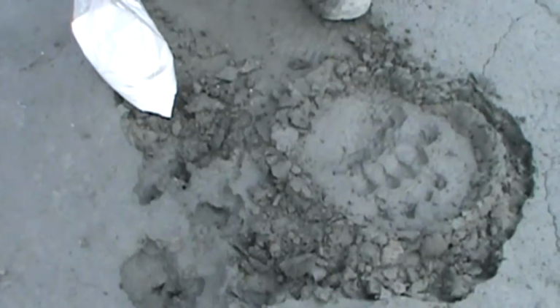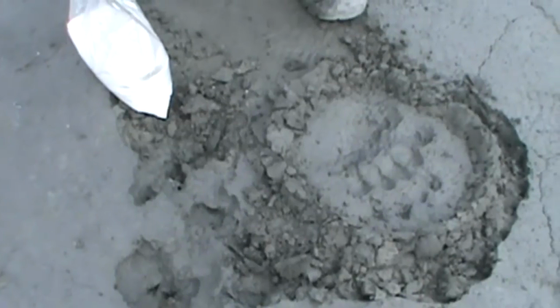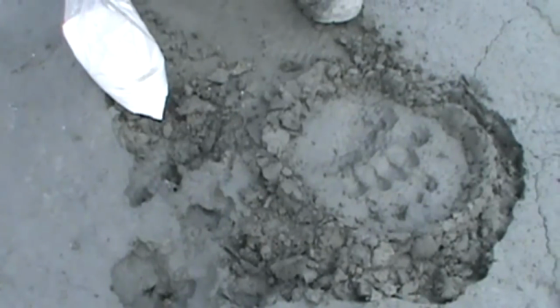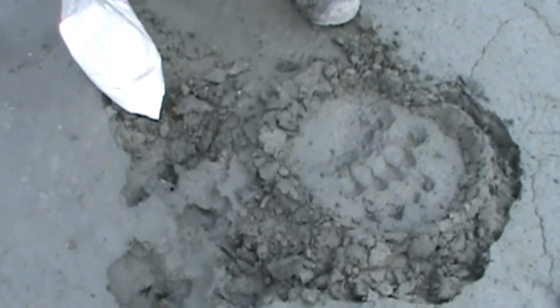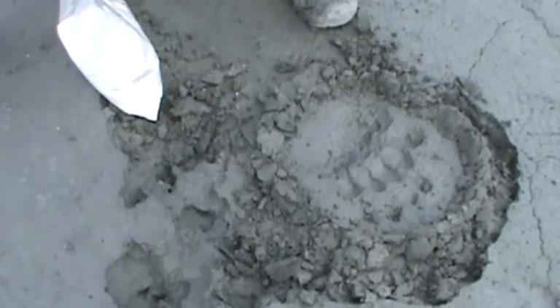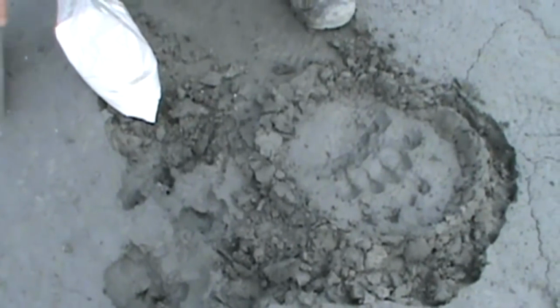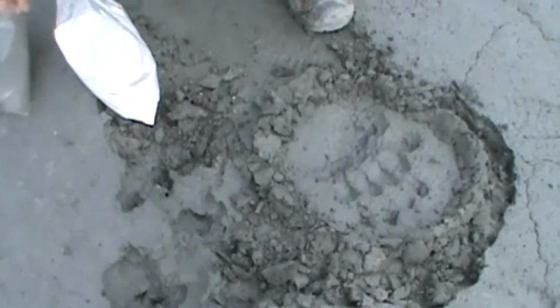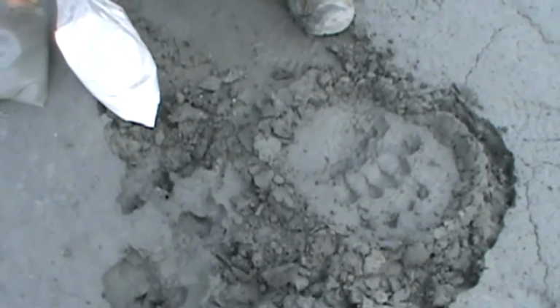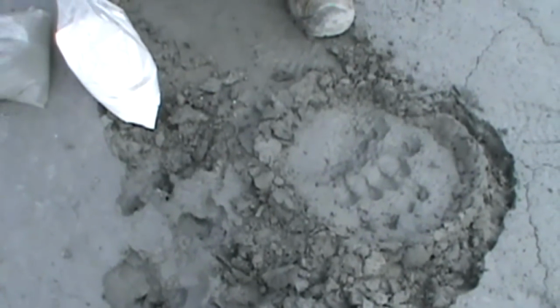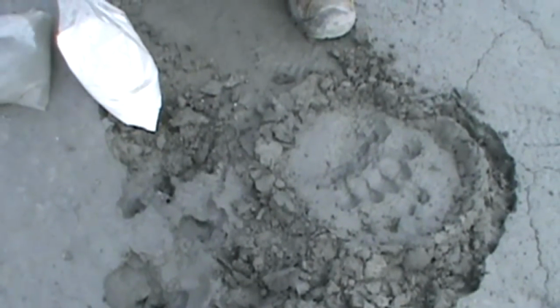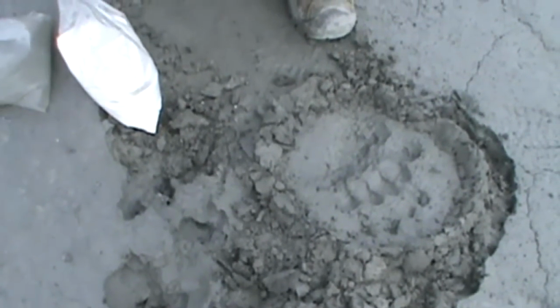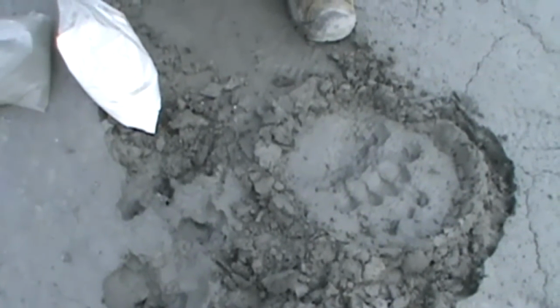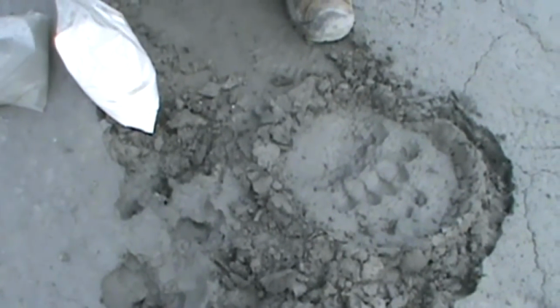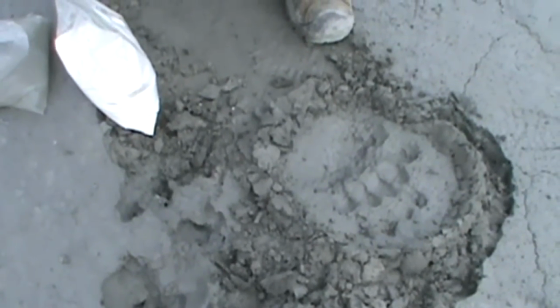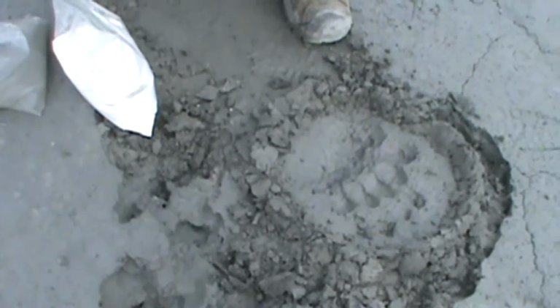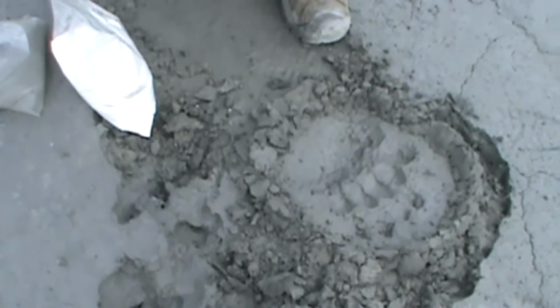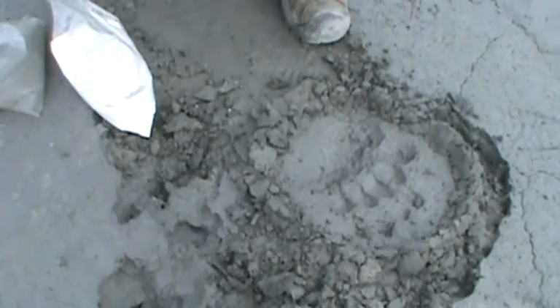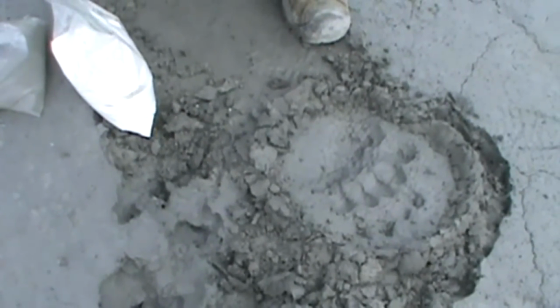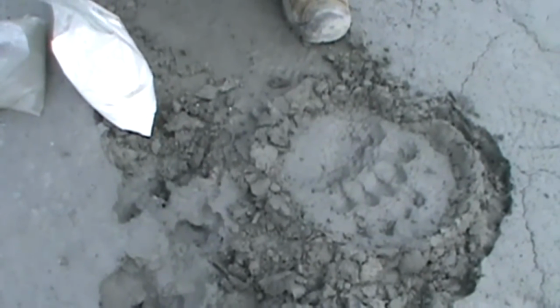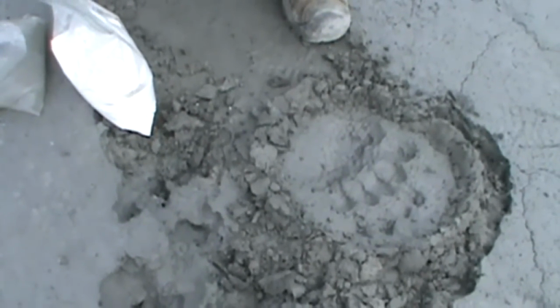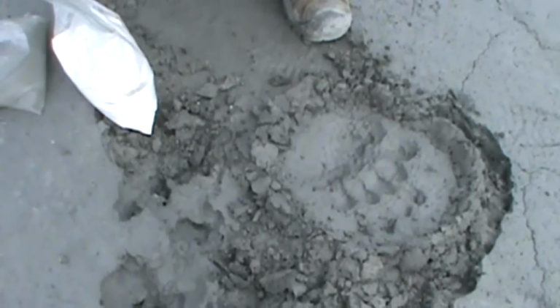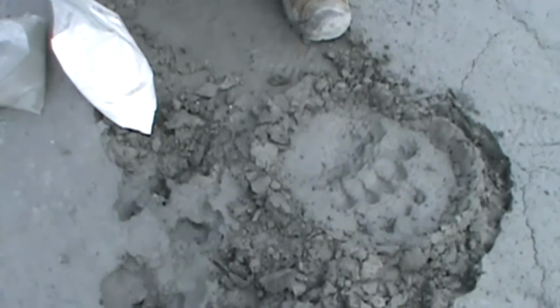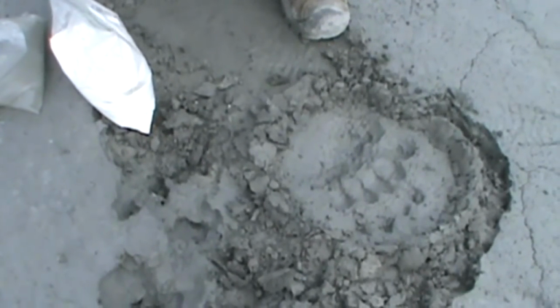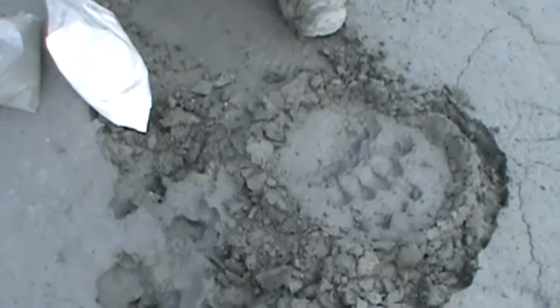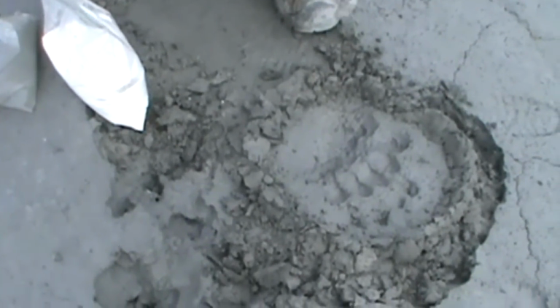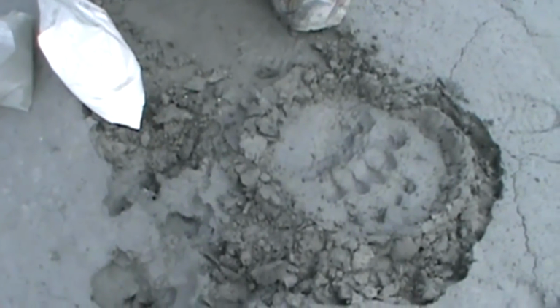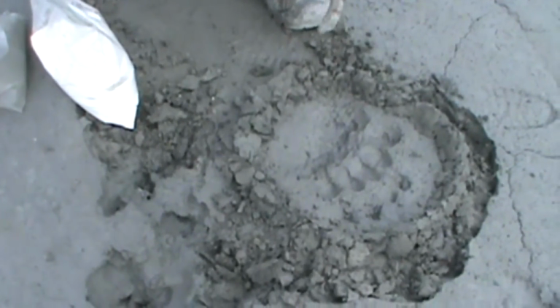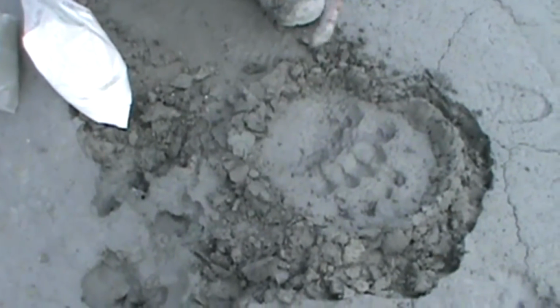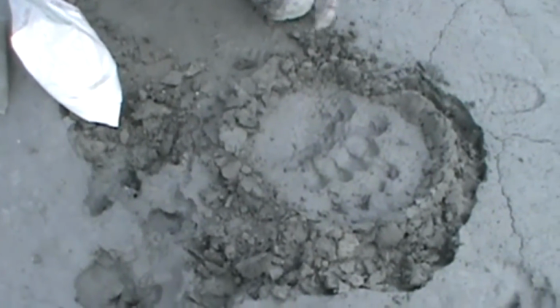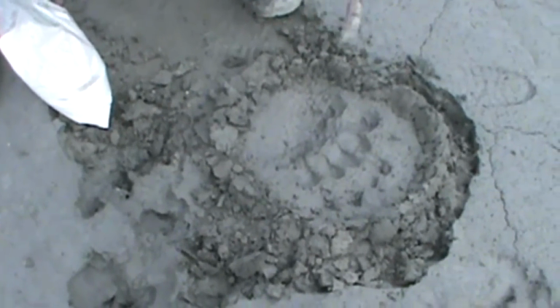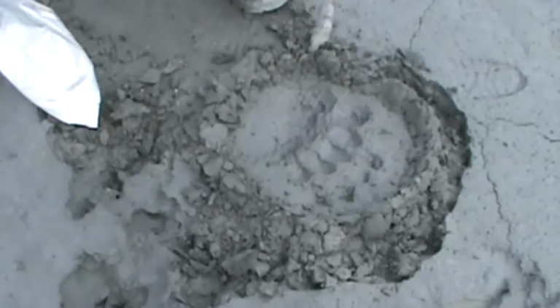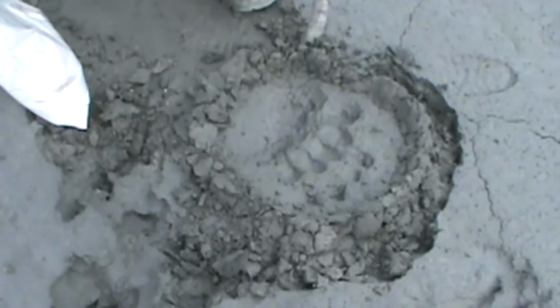Hi, welcome to My Nature Raps. Today we're going to show you how to make a plaster cast of an animal track, and we've got a really nice grizzly bear track right here.